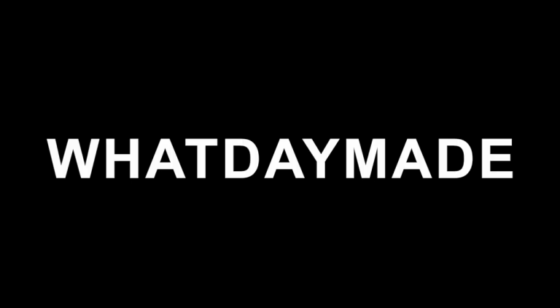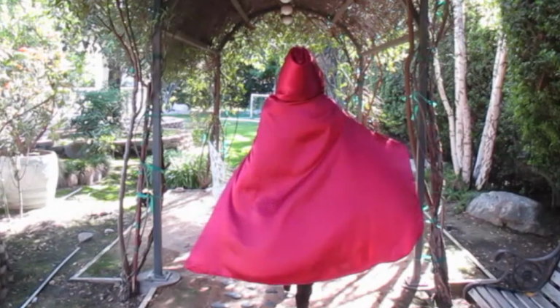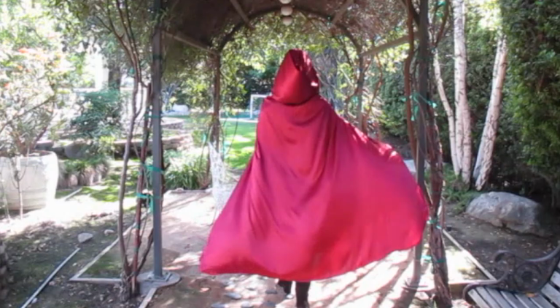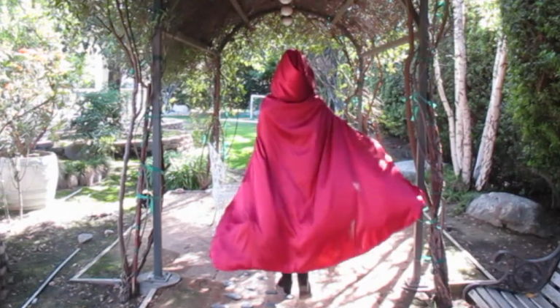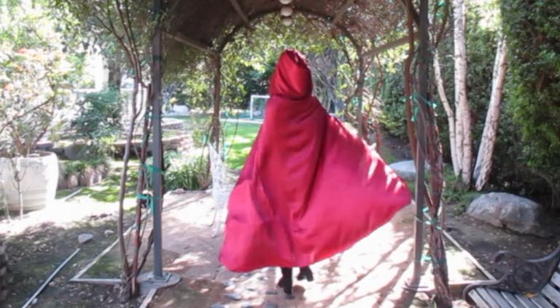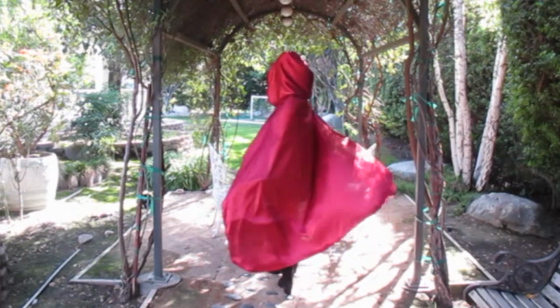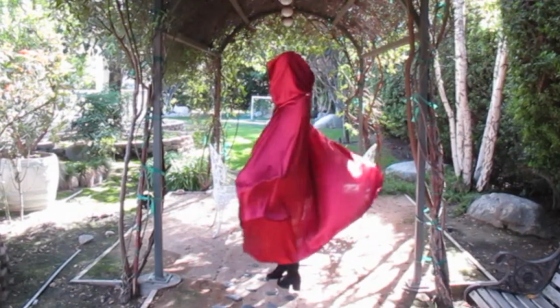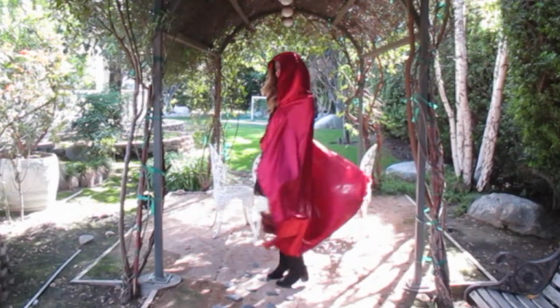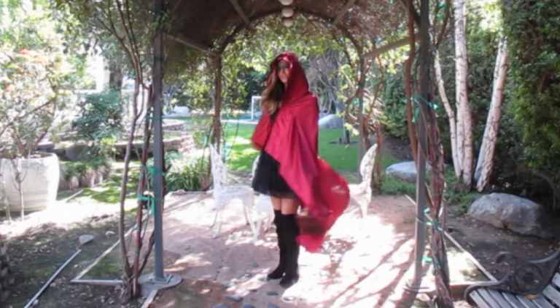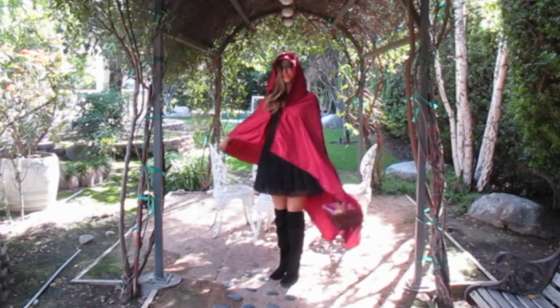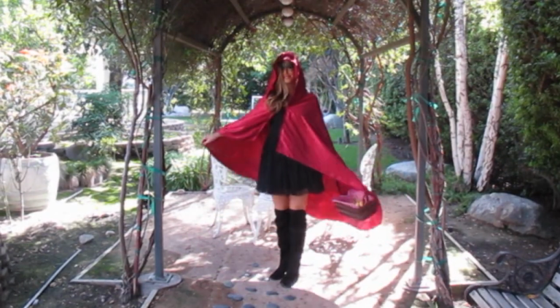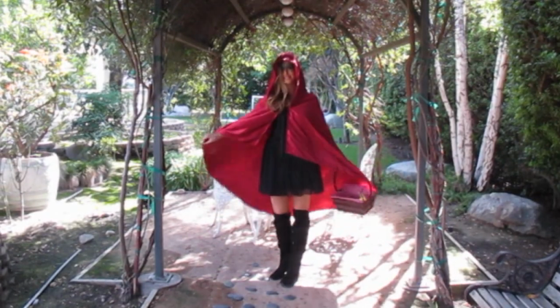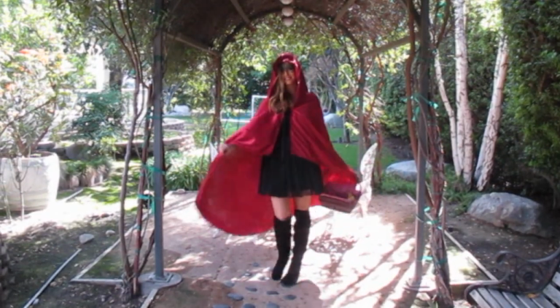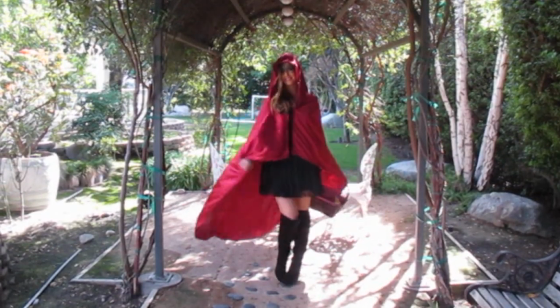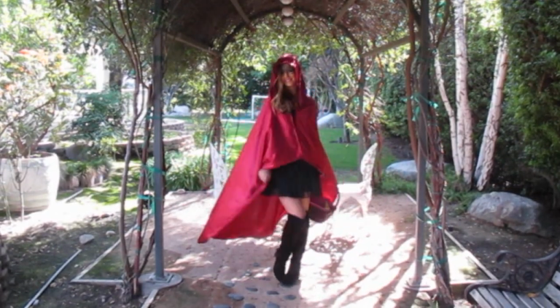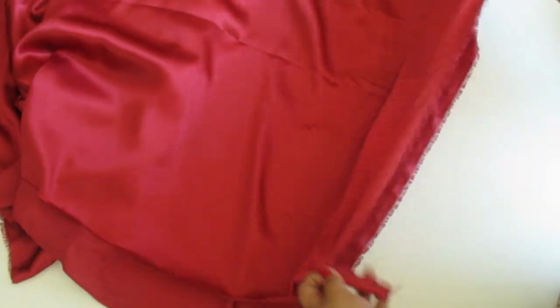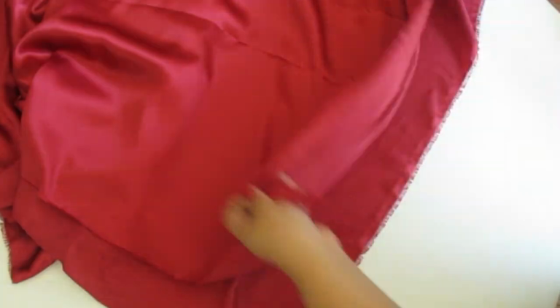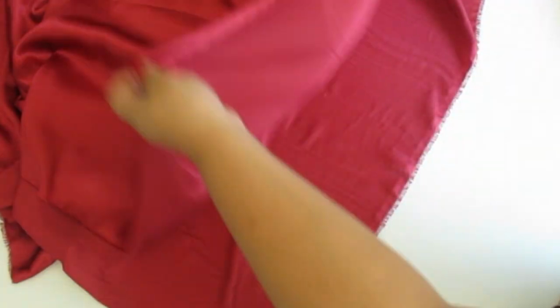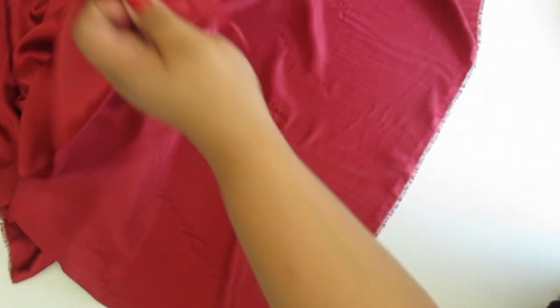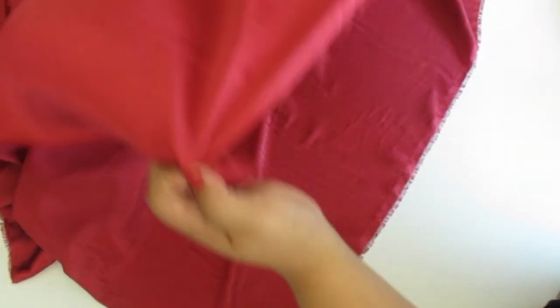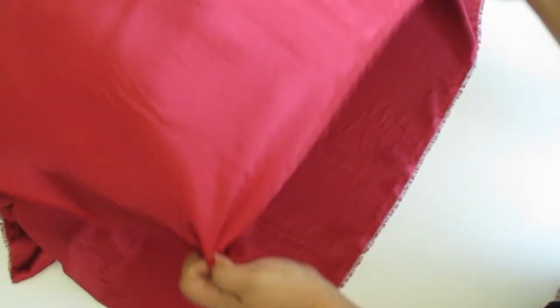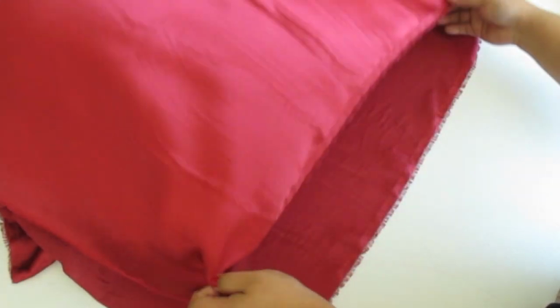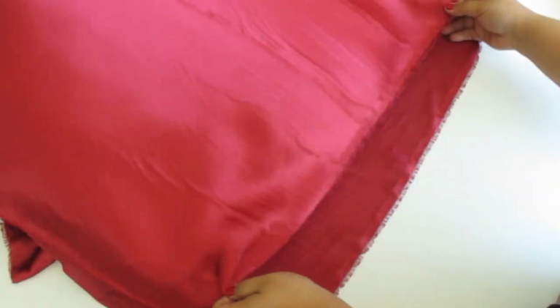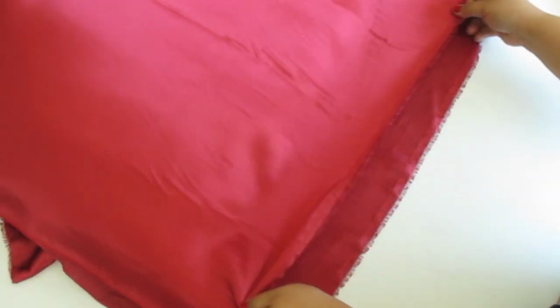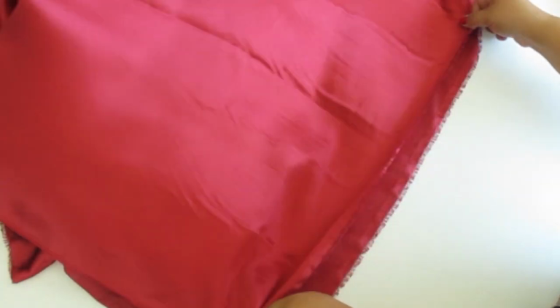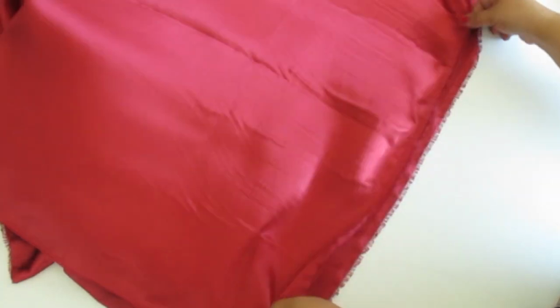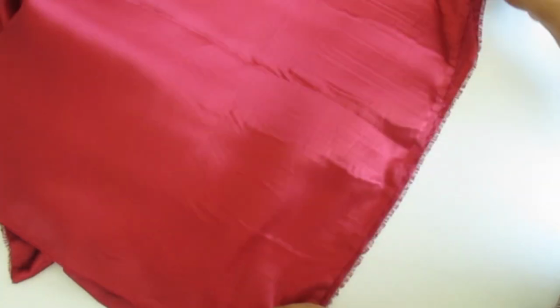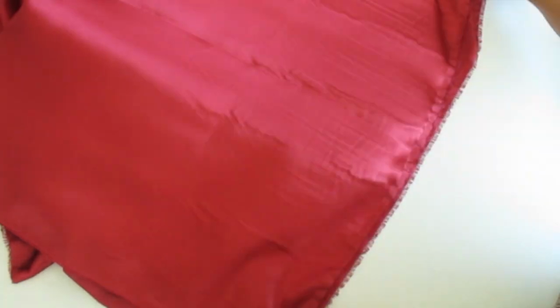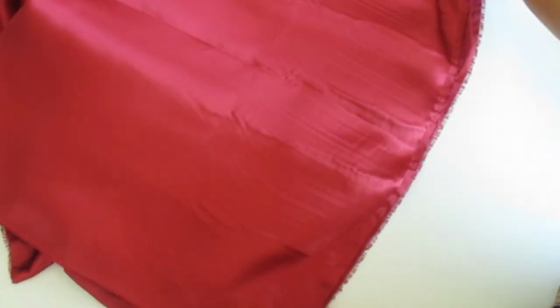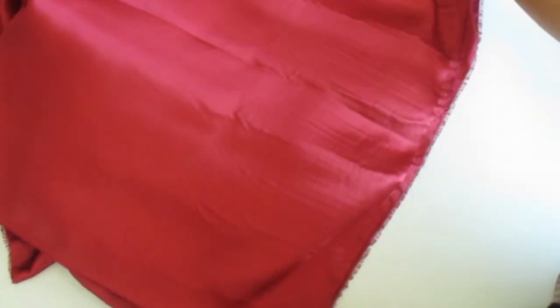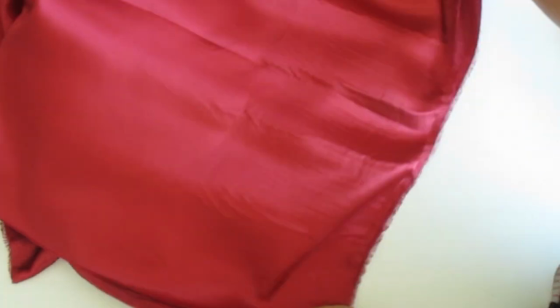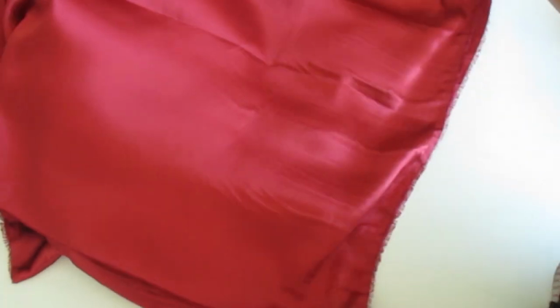First, I will show you how to make the red cape. You will need 3 yards of satin fabric.